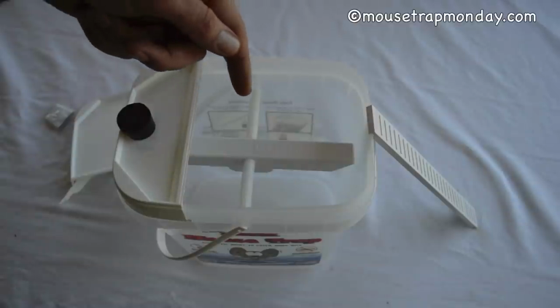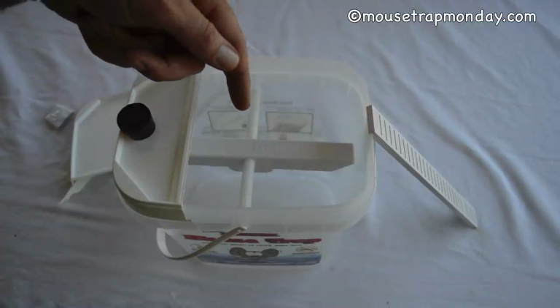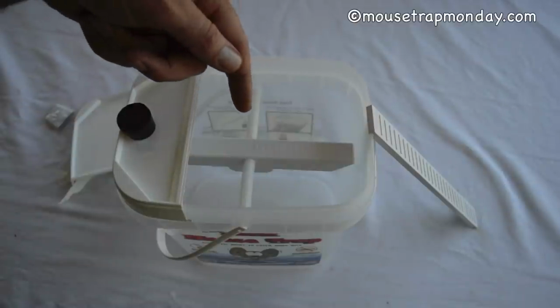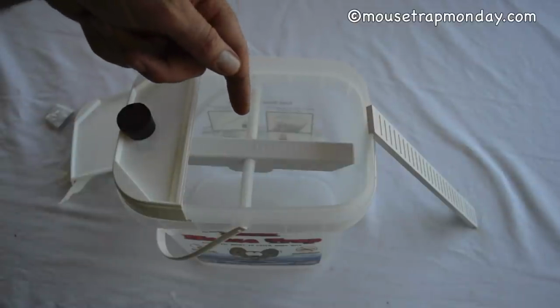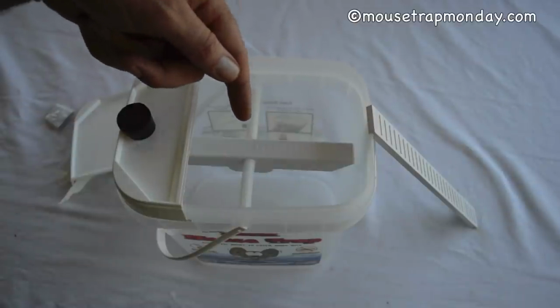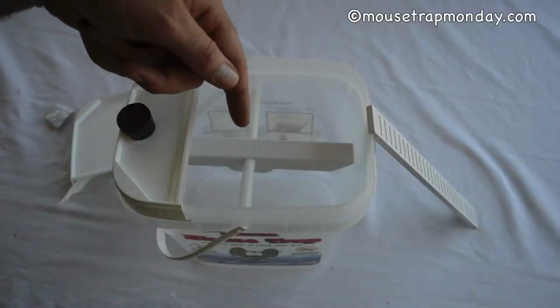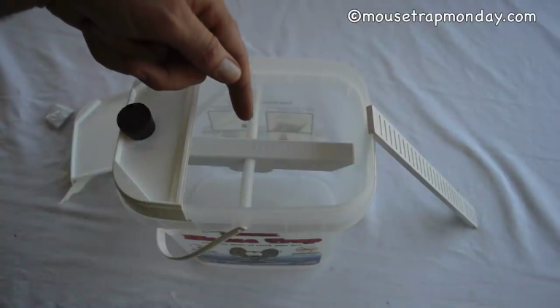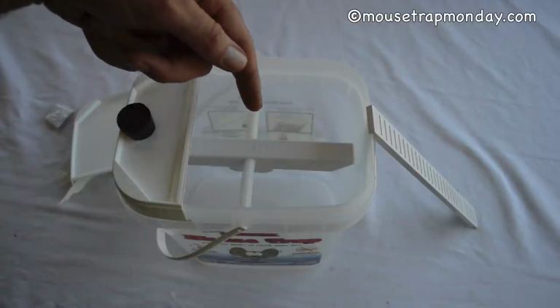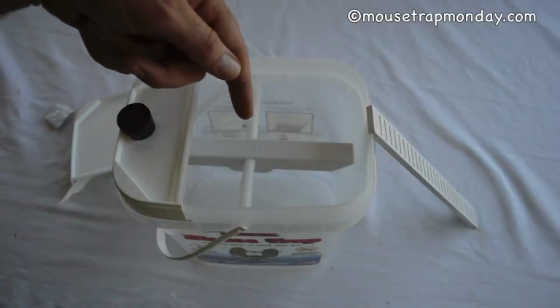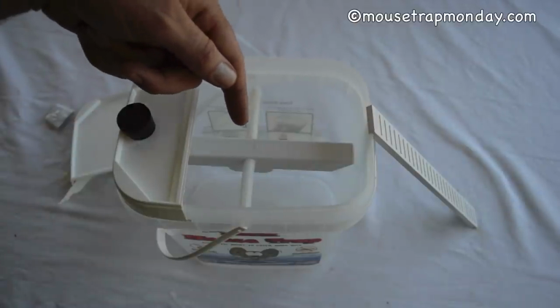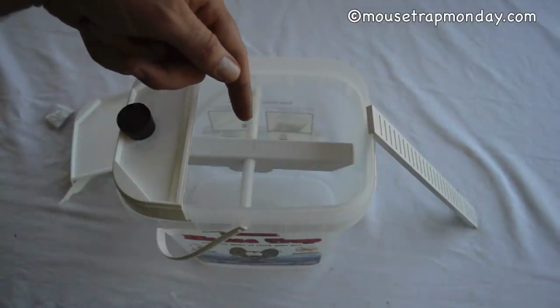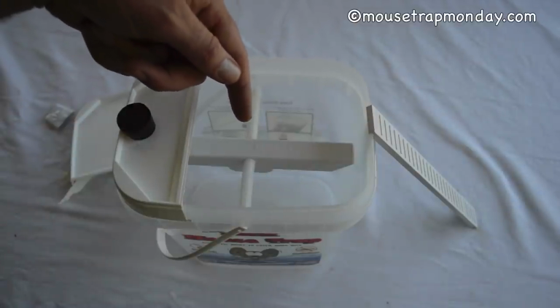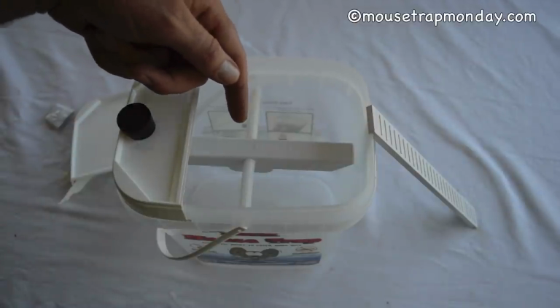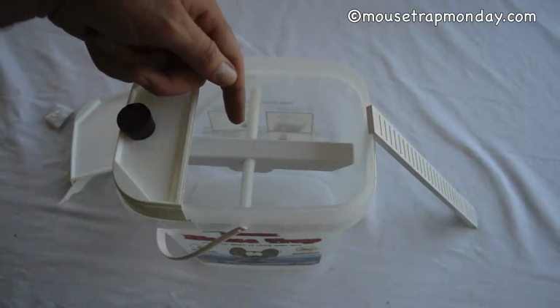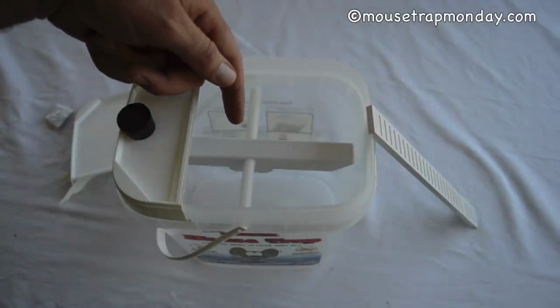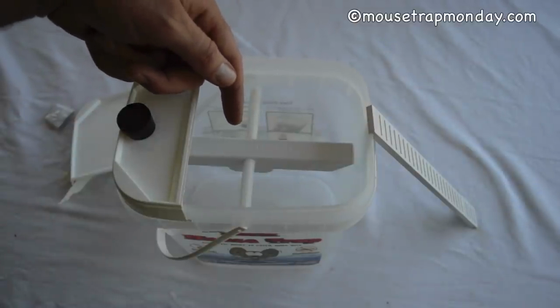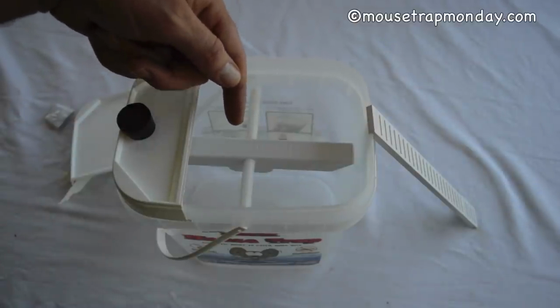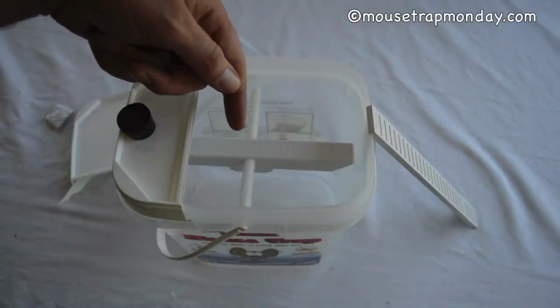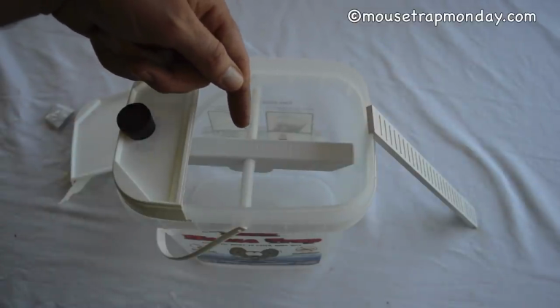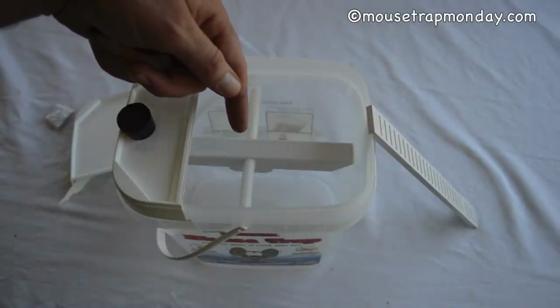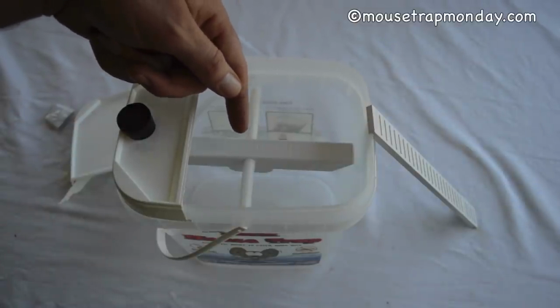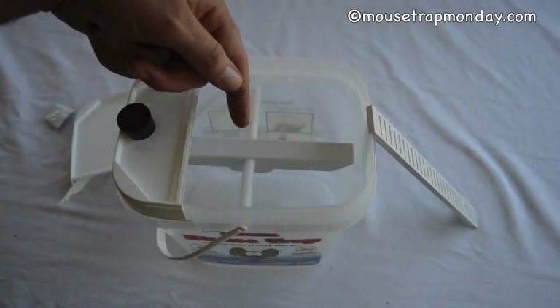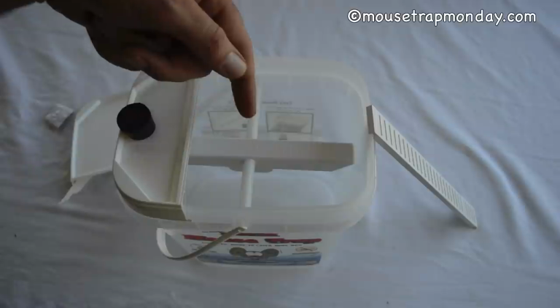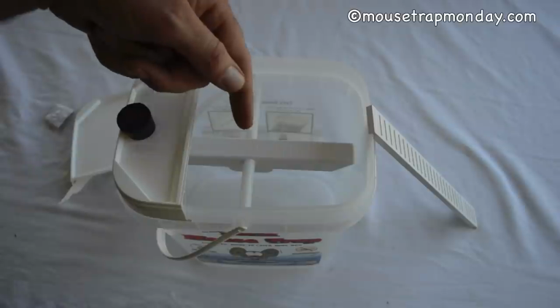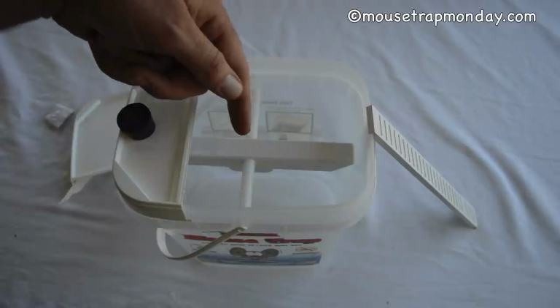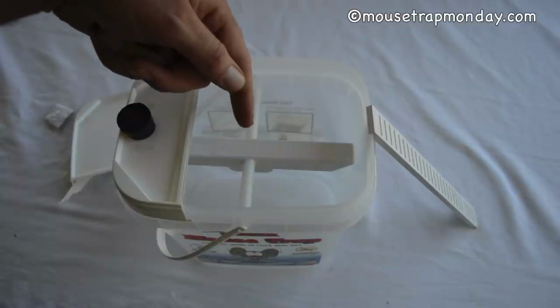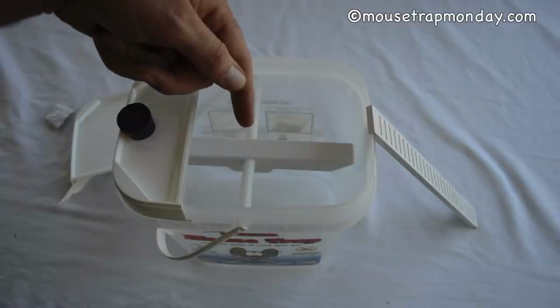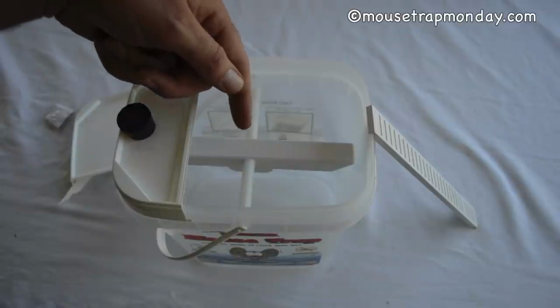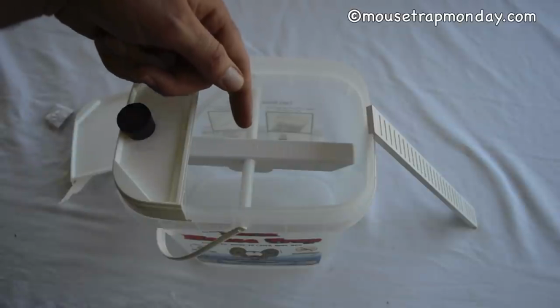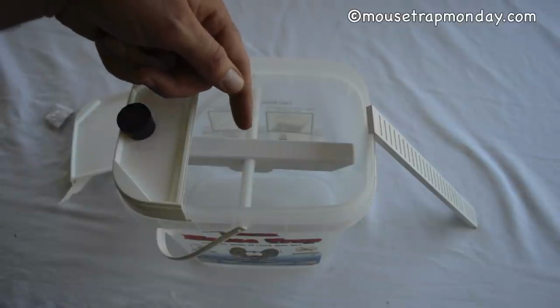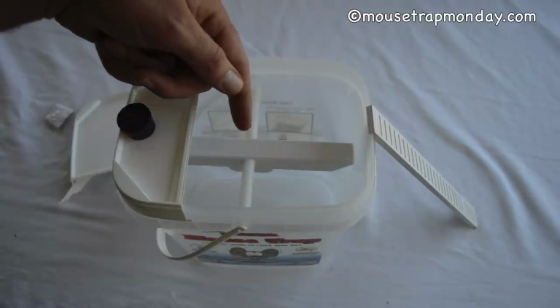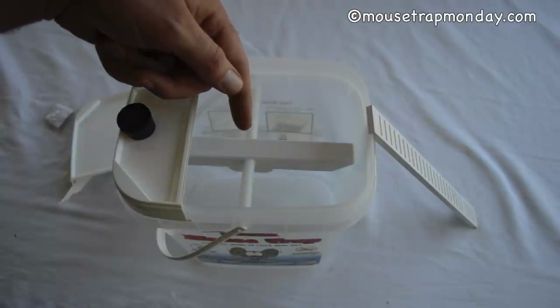Let's go test this mousetrap out in the barn with motion cameras and see if we can catch them in the Original Dunk'em Mousetrap.